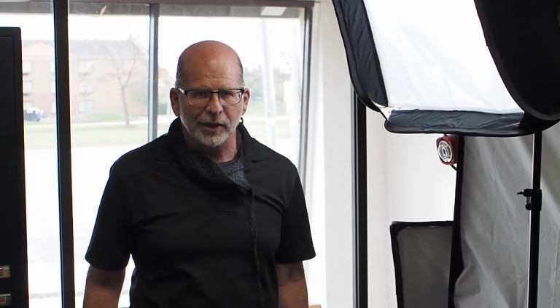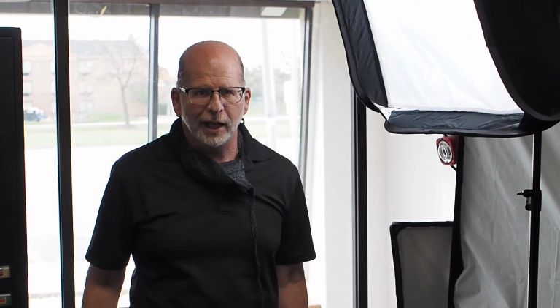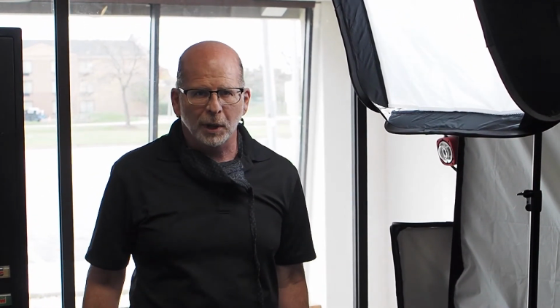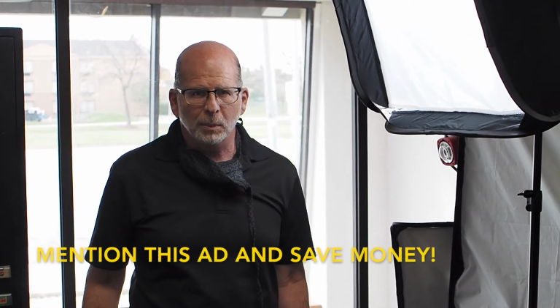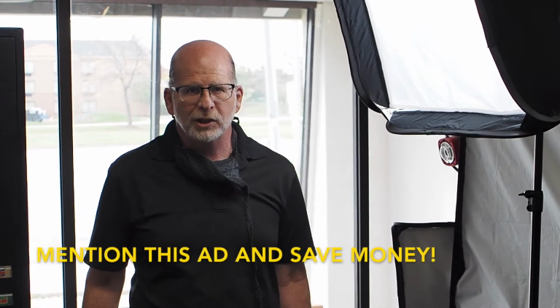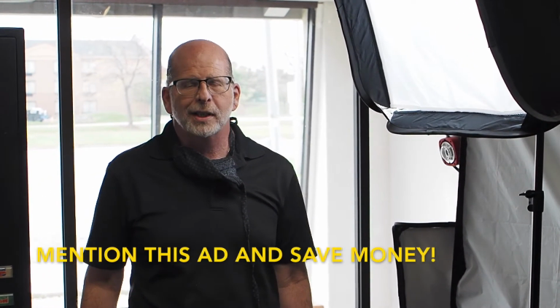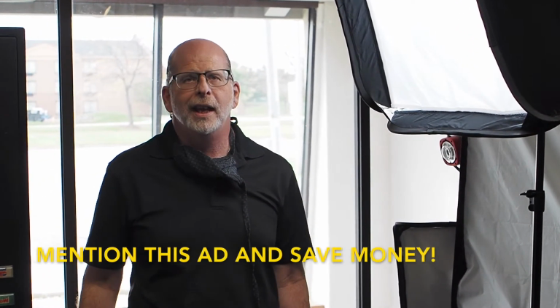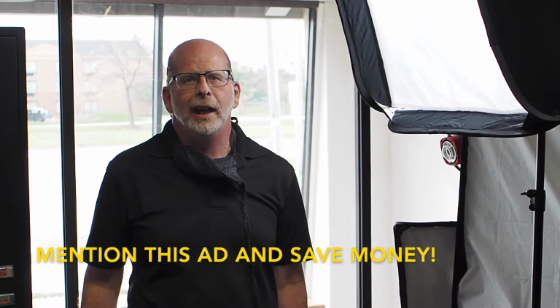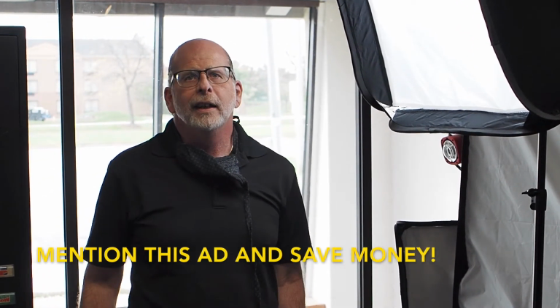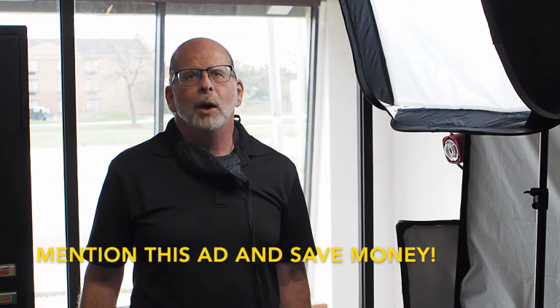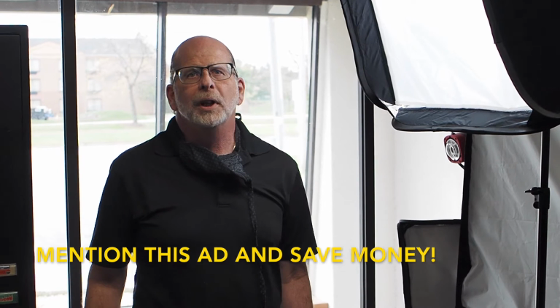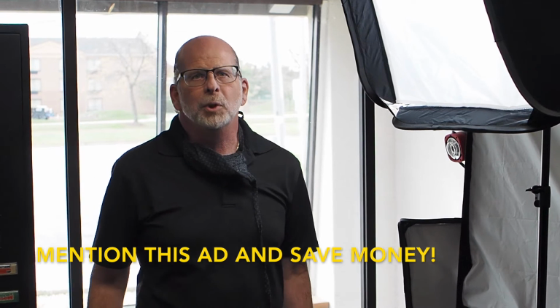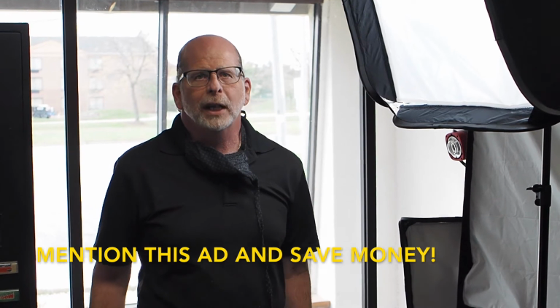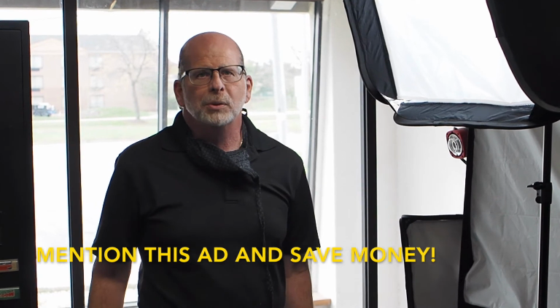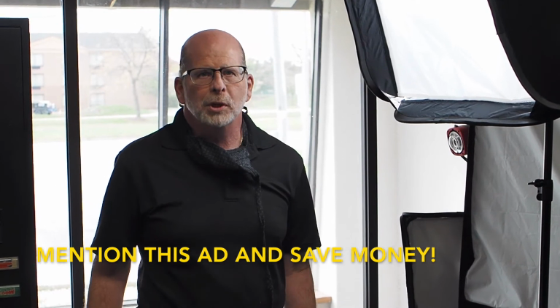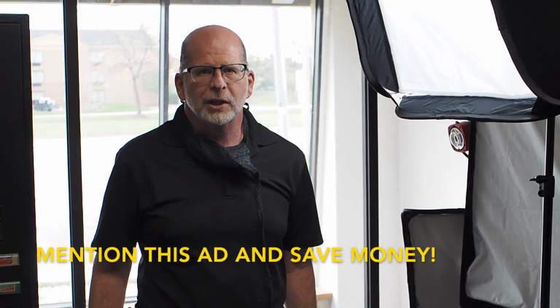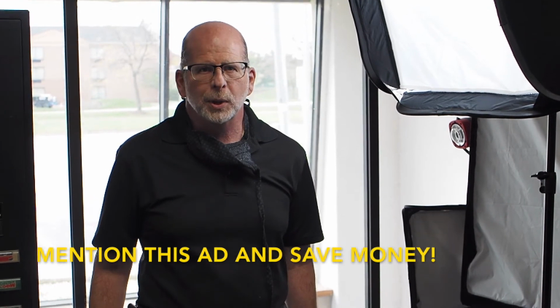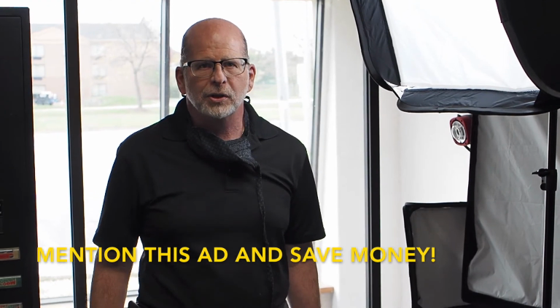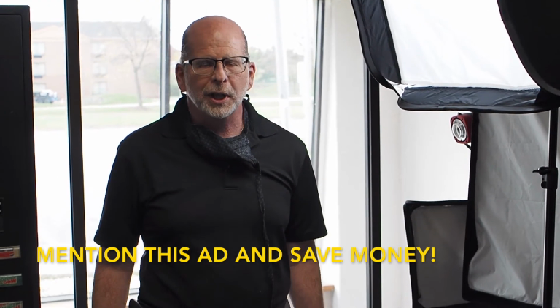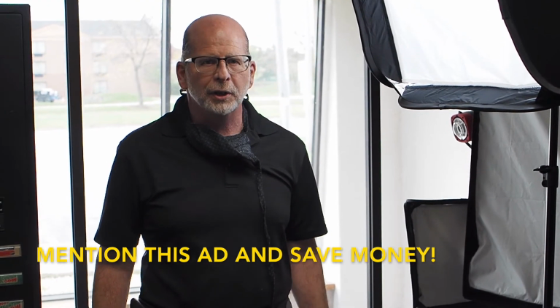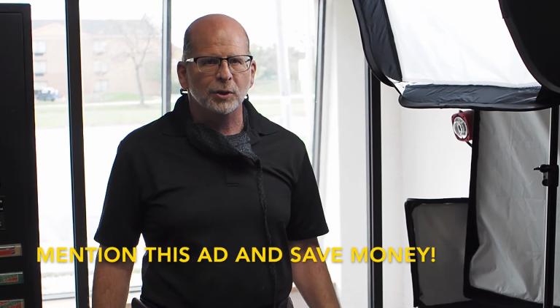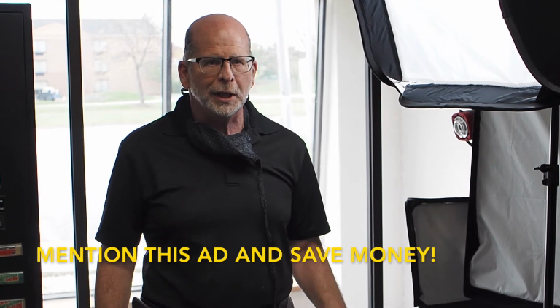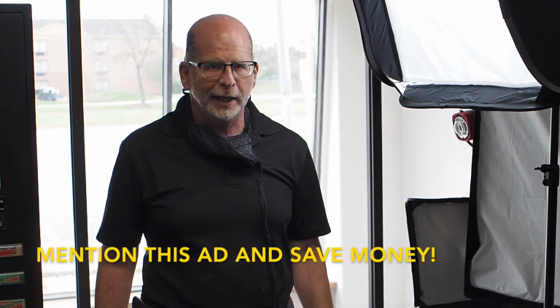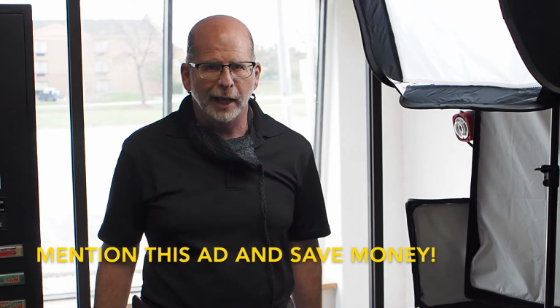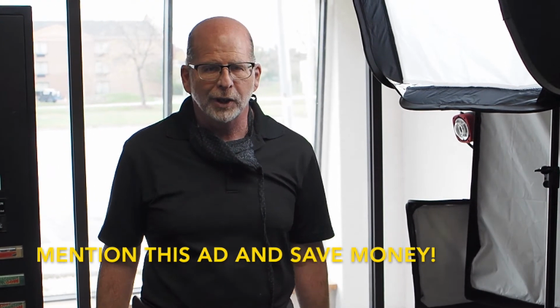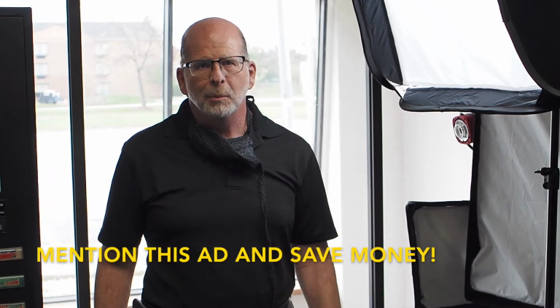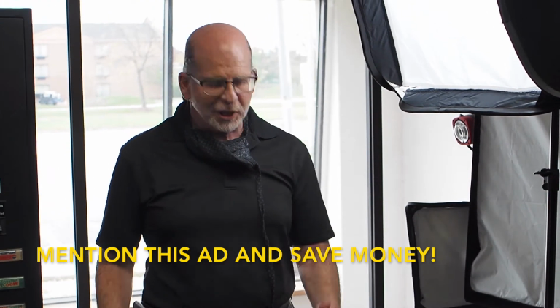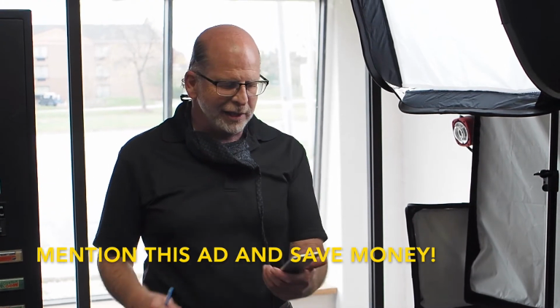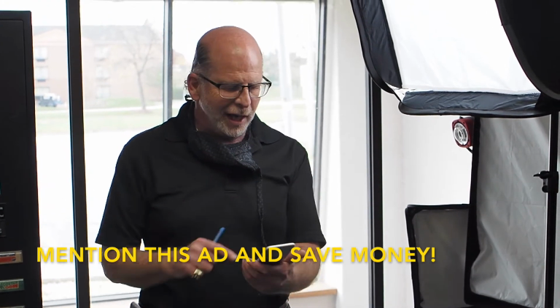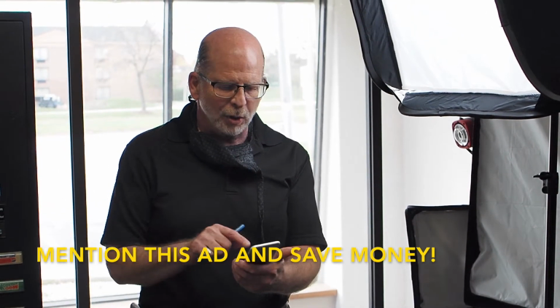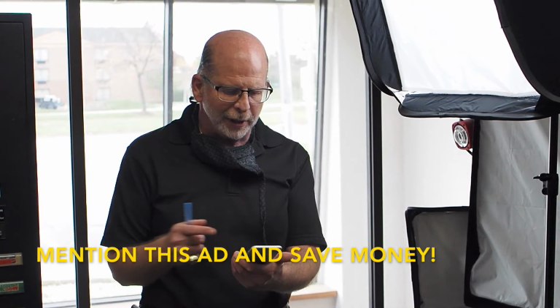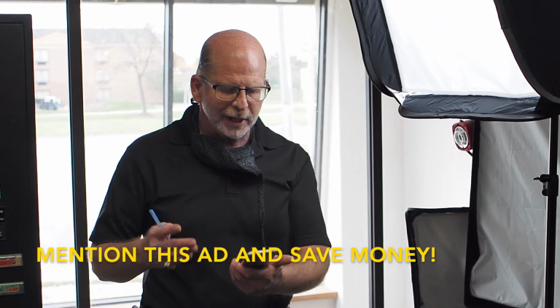Anybody who mentions this ad, I will give you my Christmas special which is $329. But you got to see how cool this is.